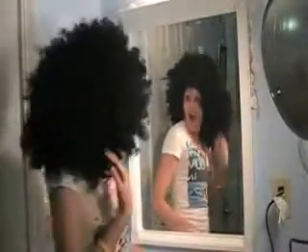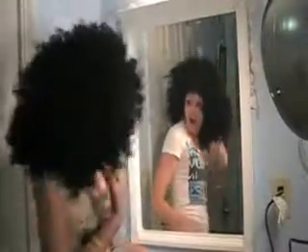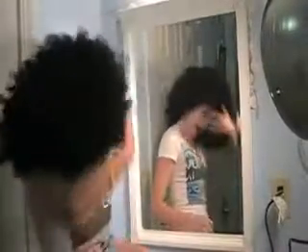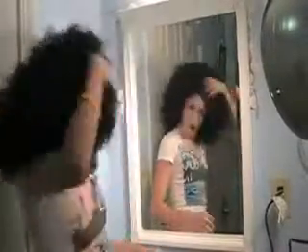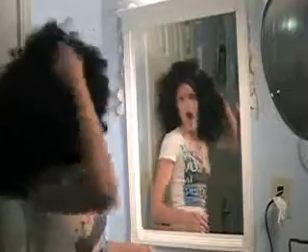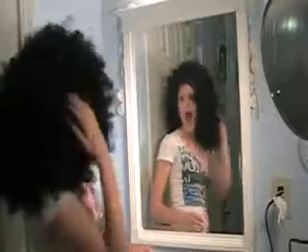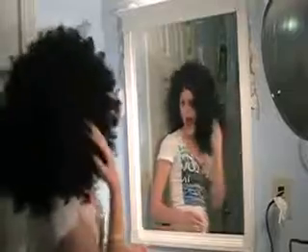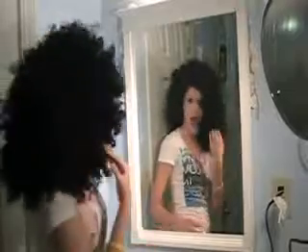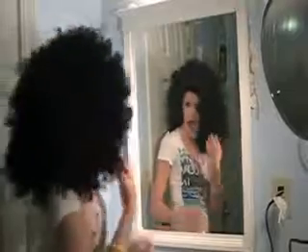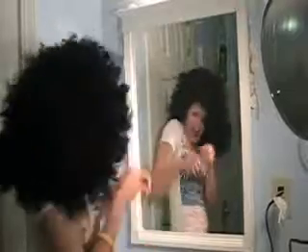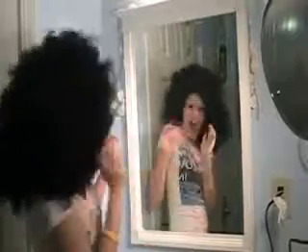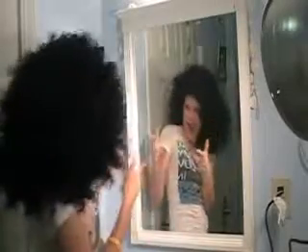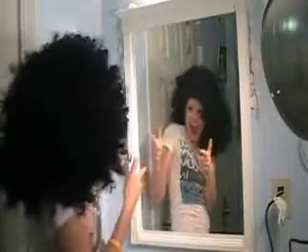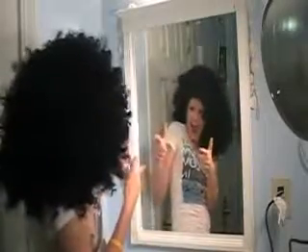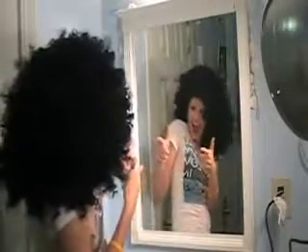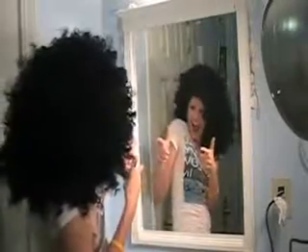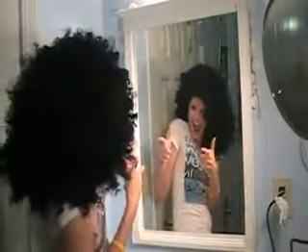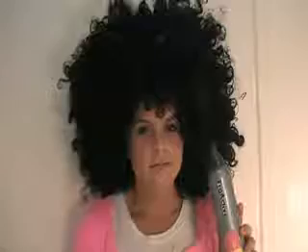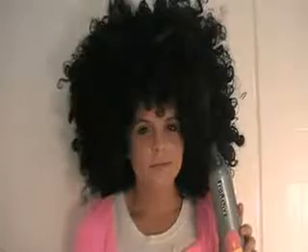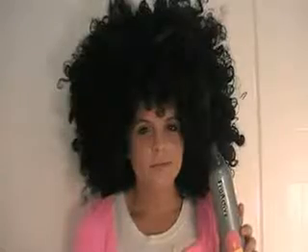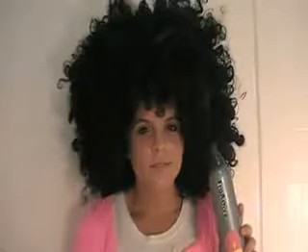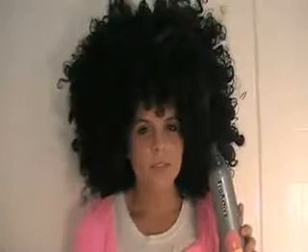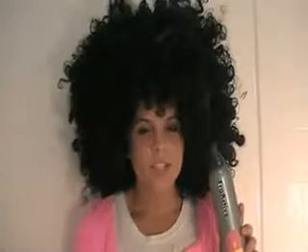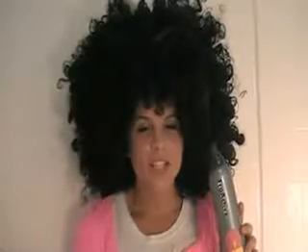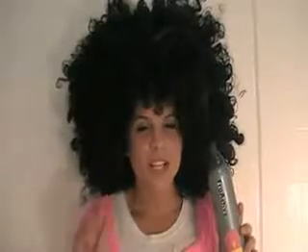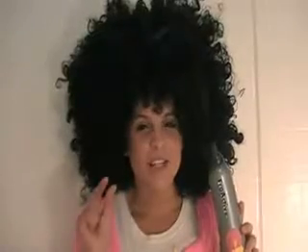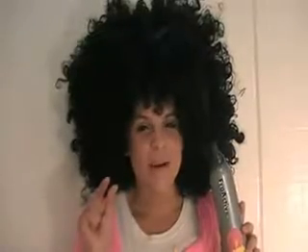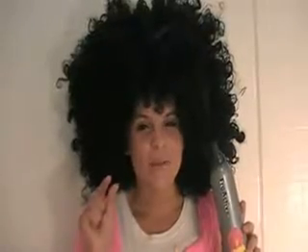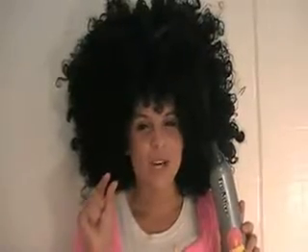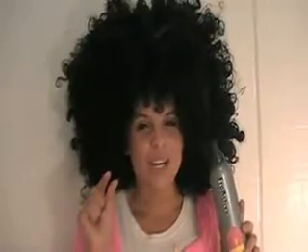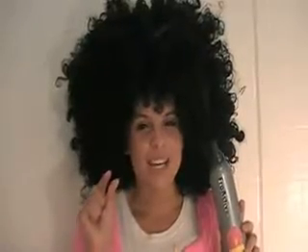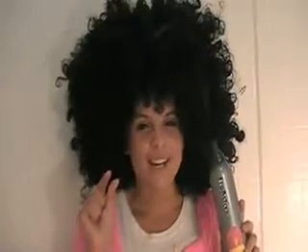Oh, yeah. Just a little dab, that's all you need.